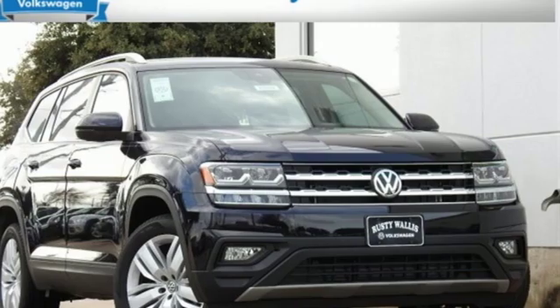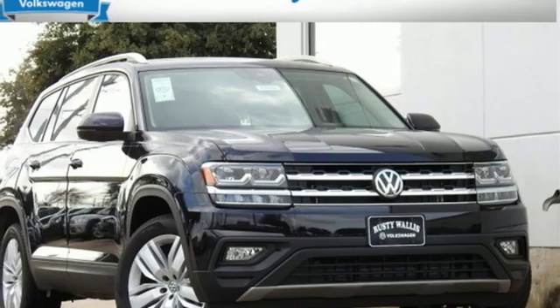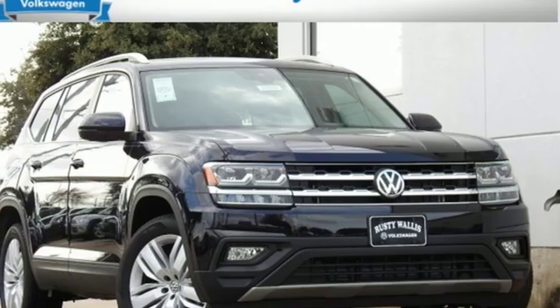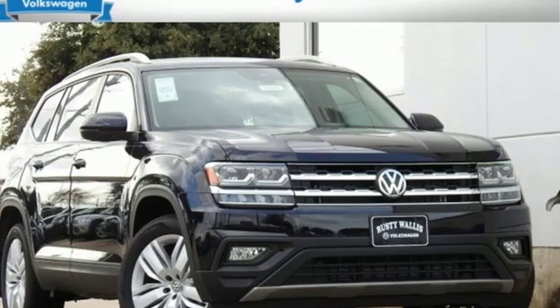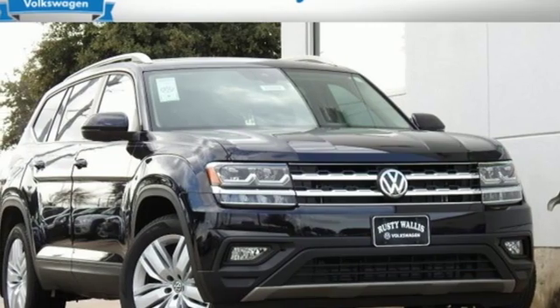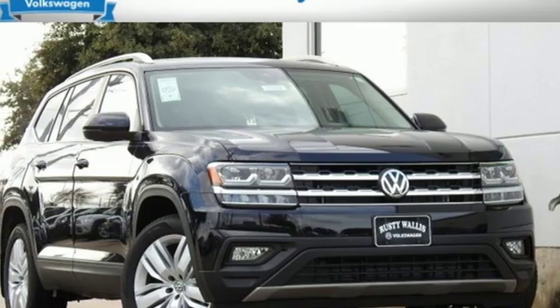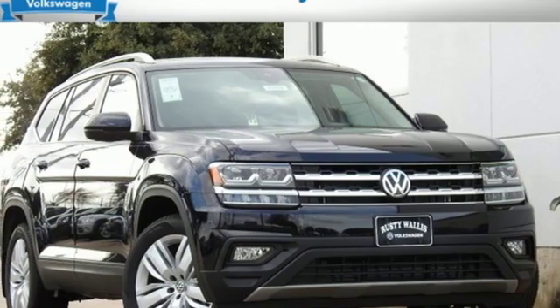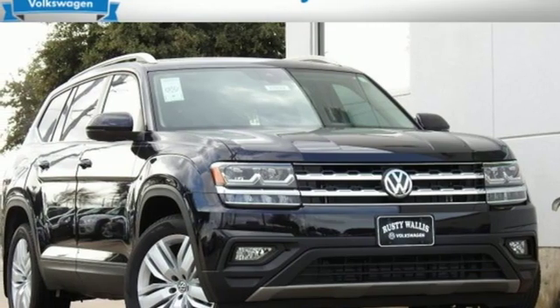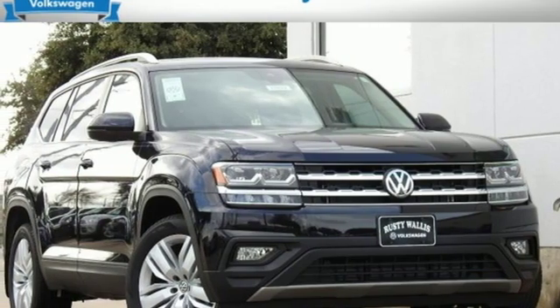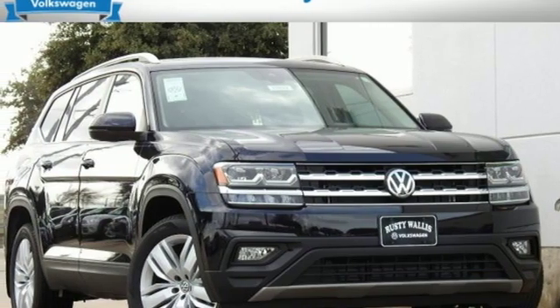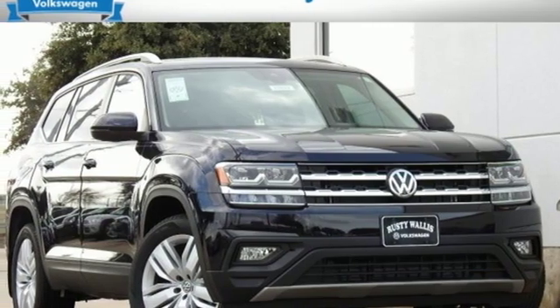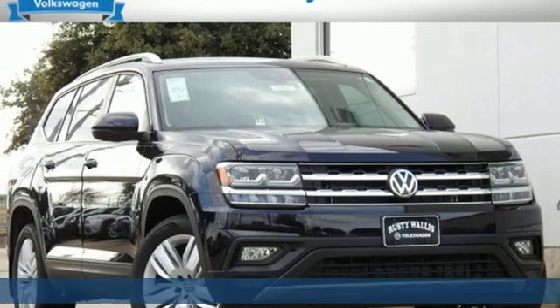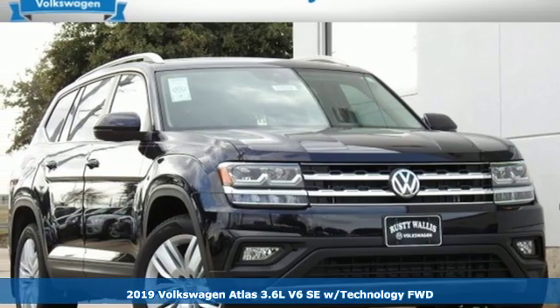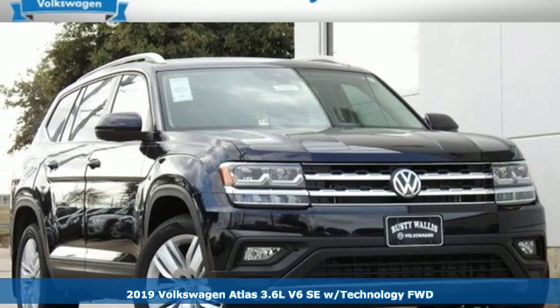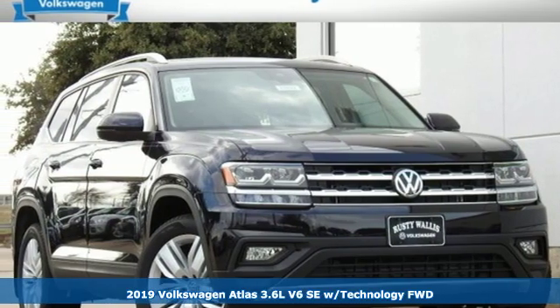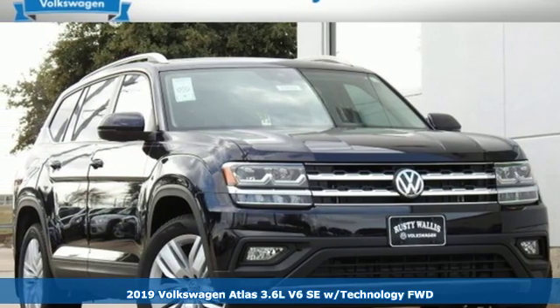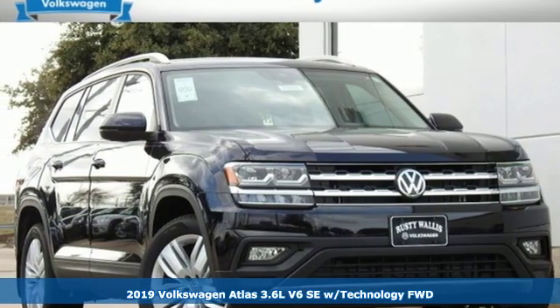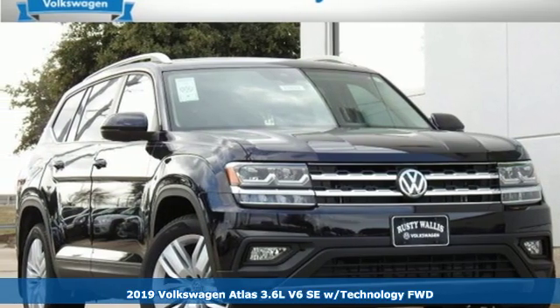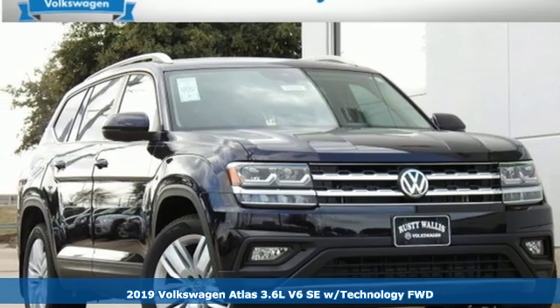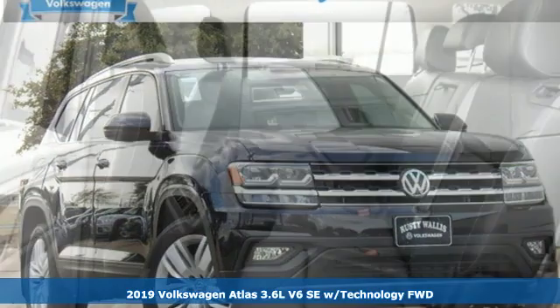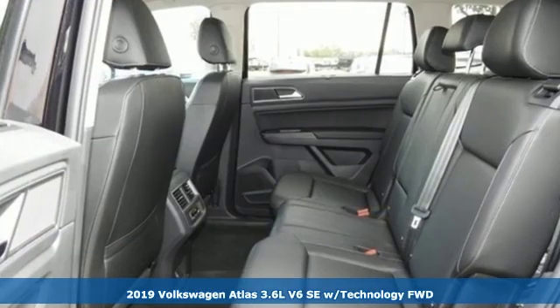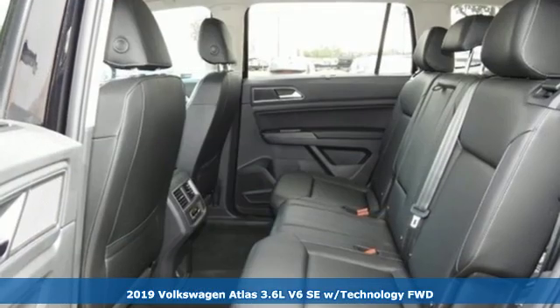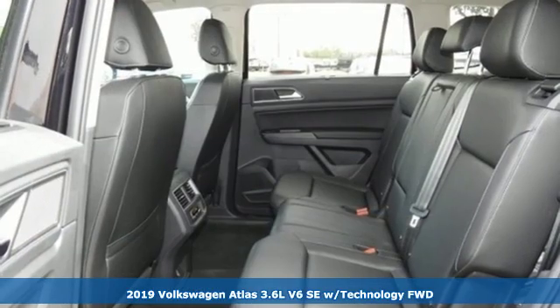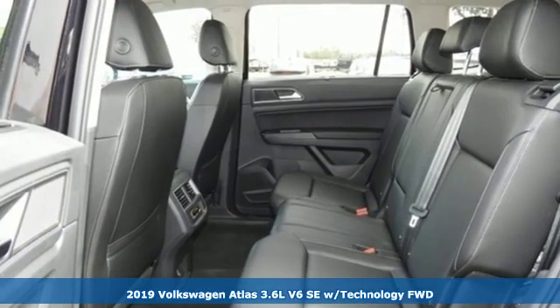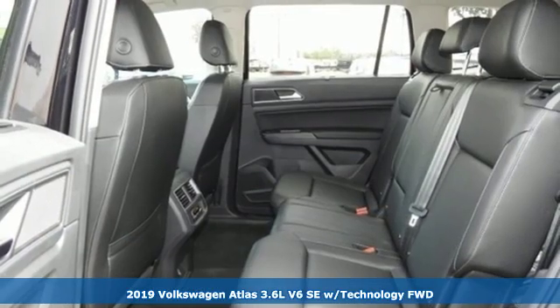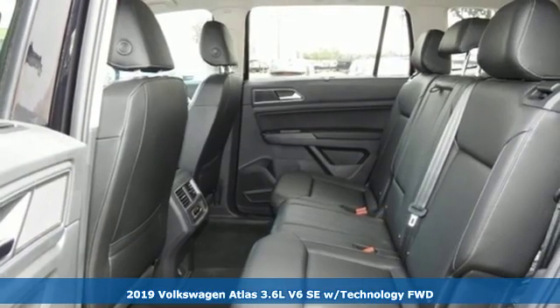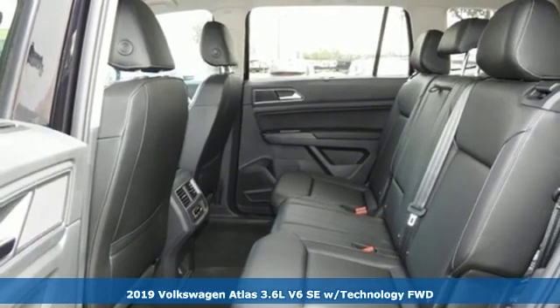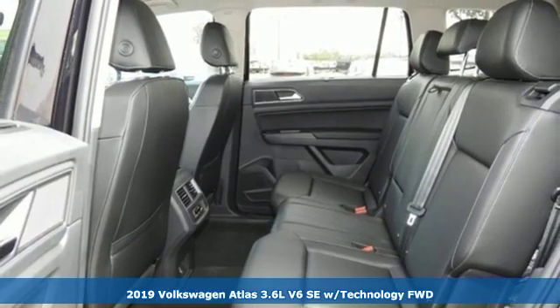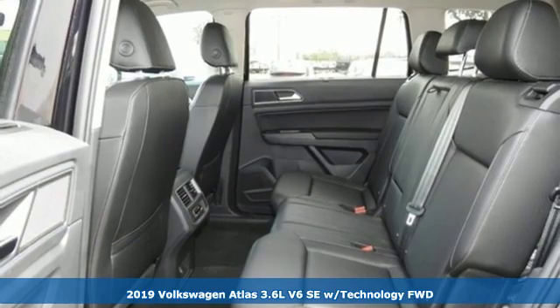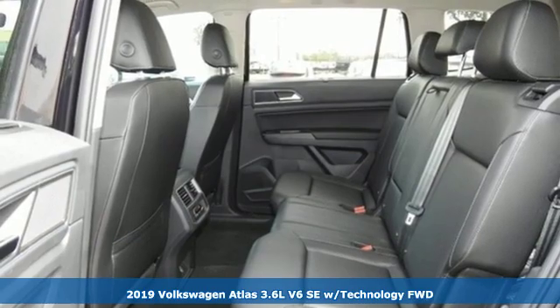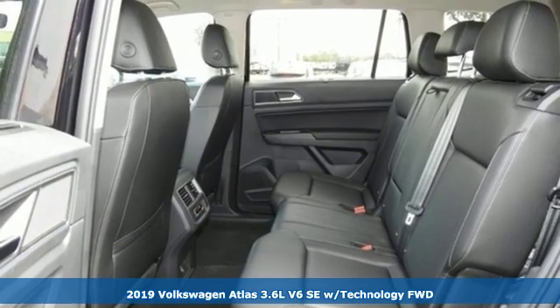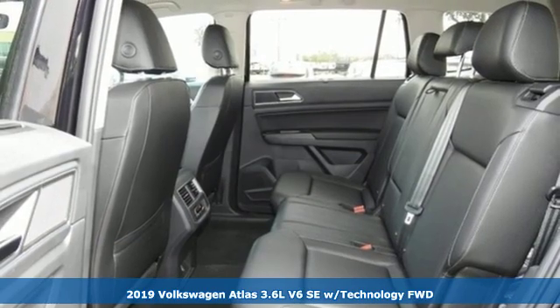Here's a new 2019 Volkswagen Atlas. Enjoy every drive in a Volkswagen.